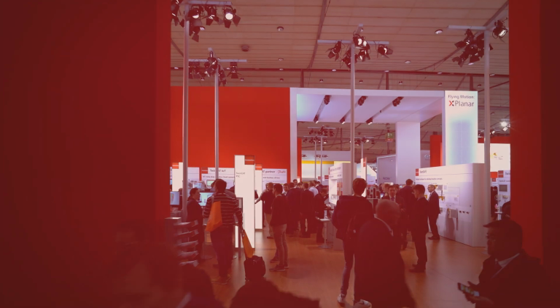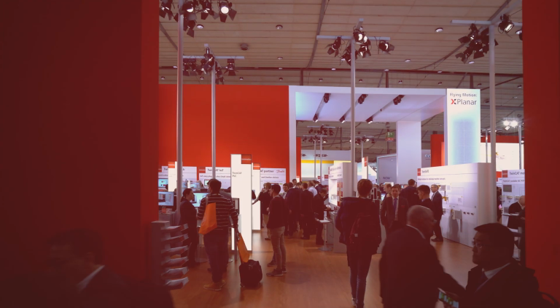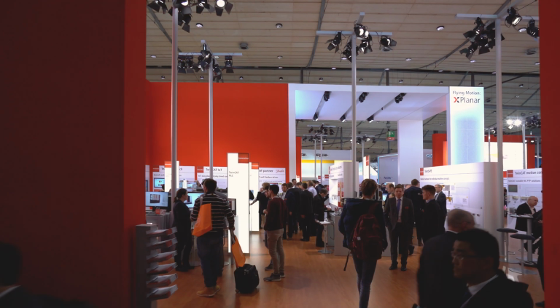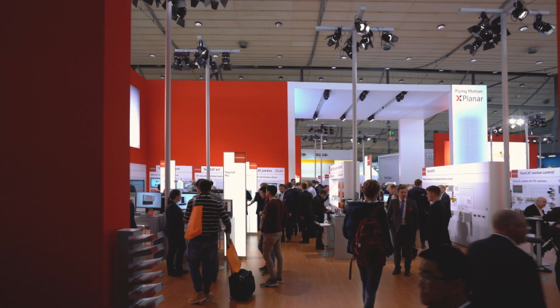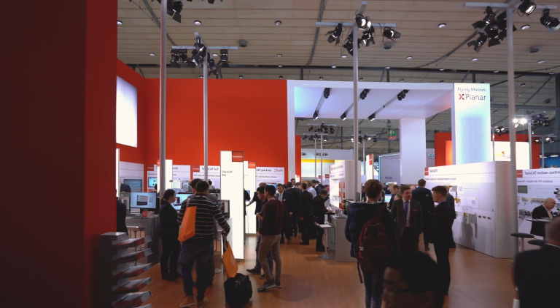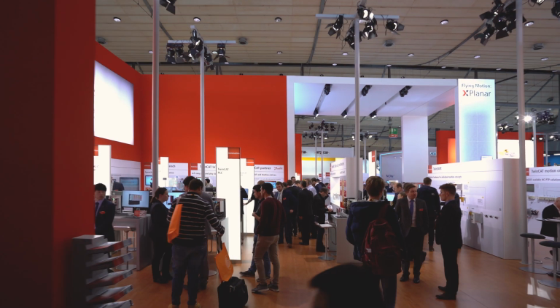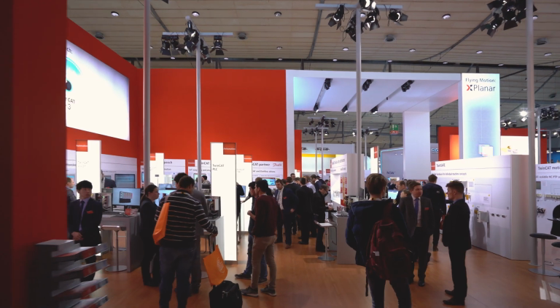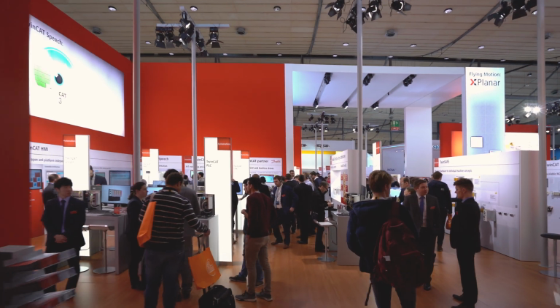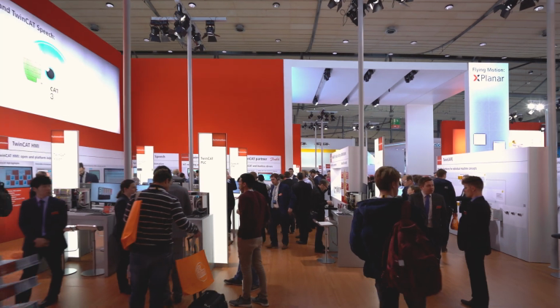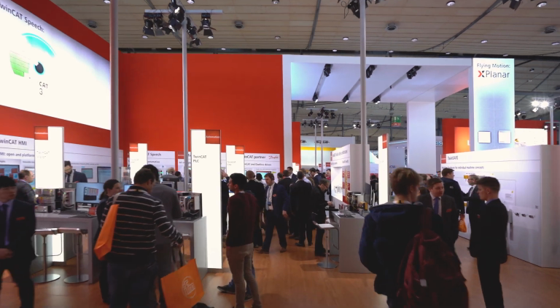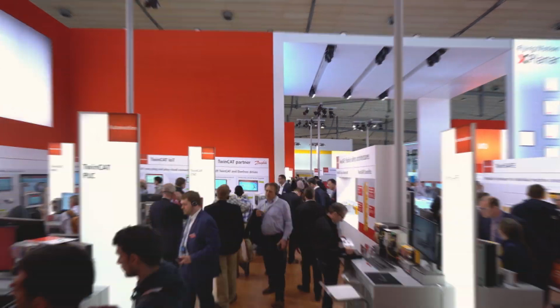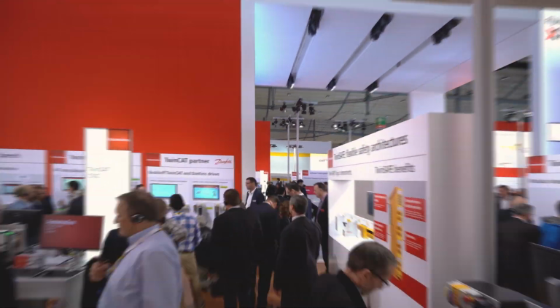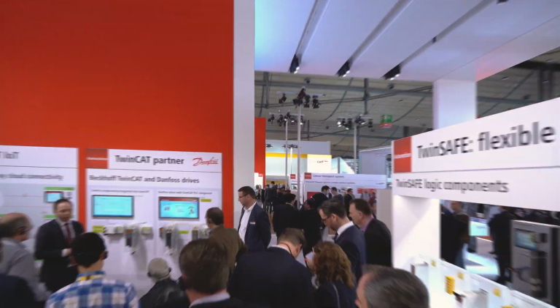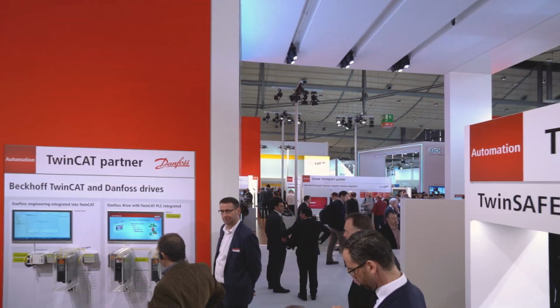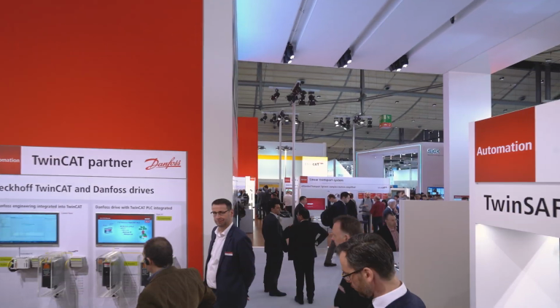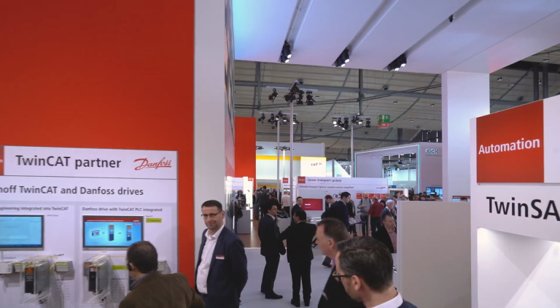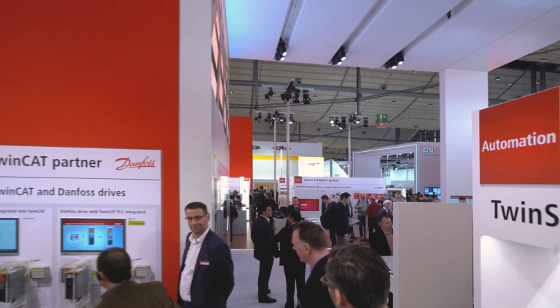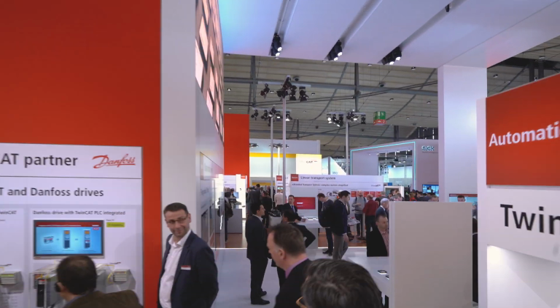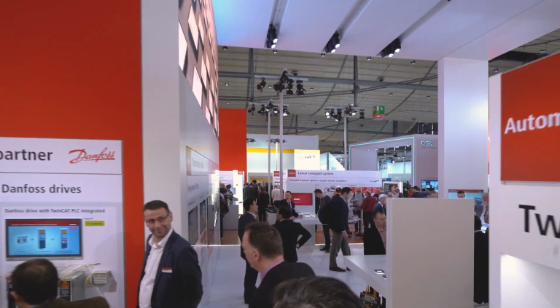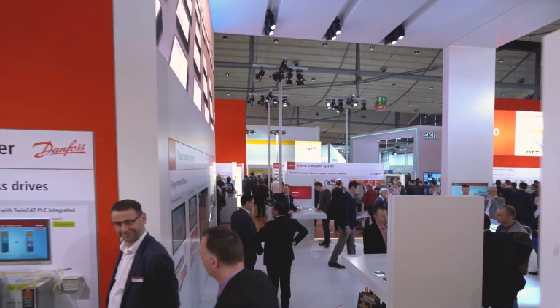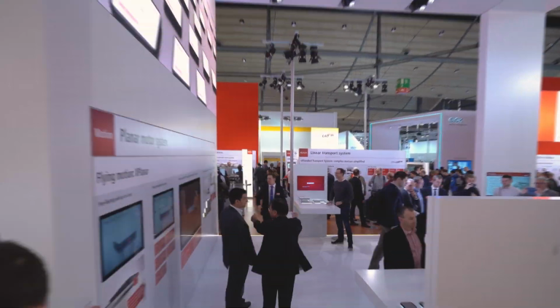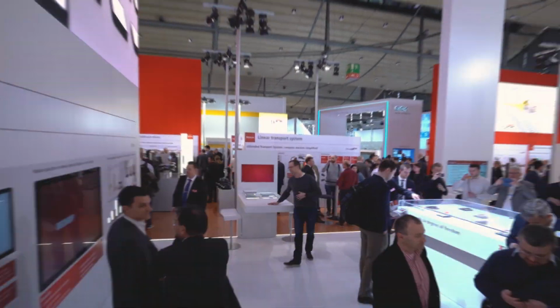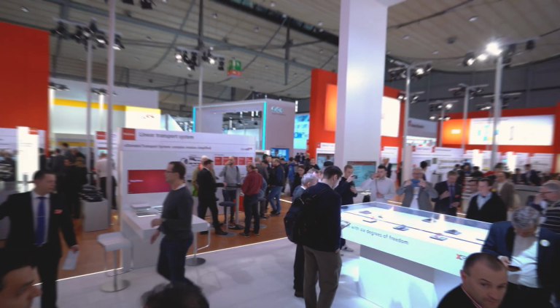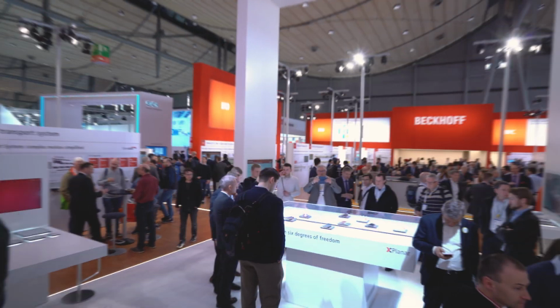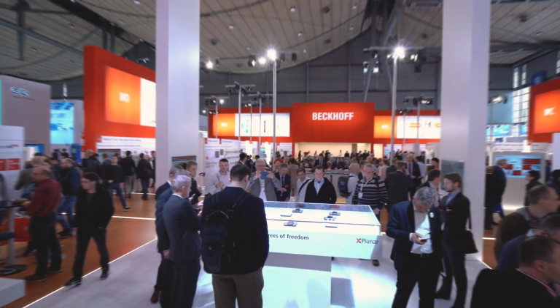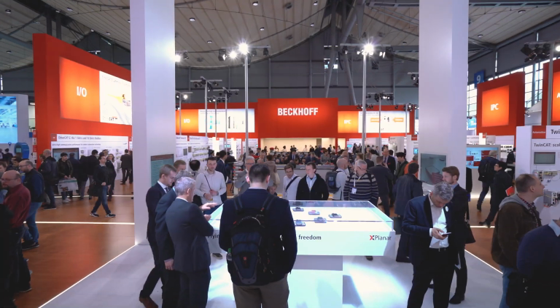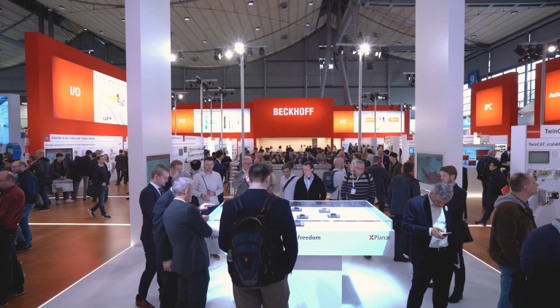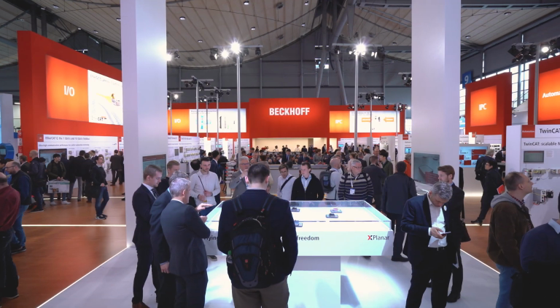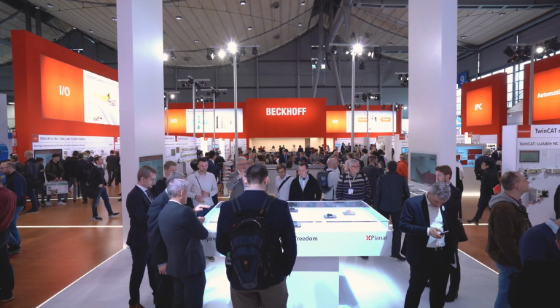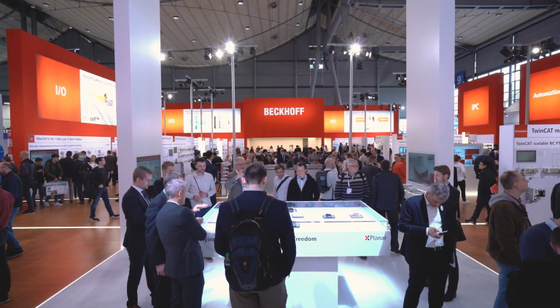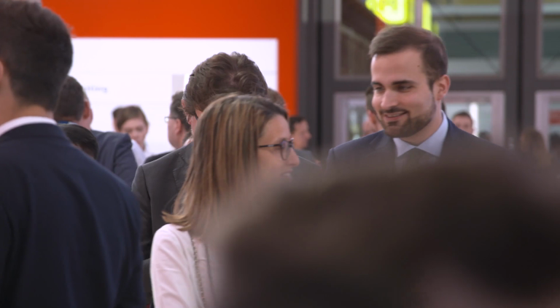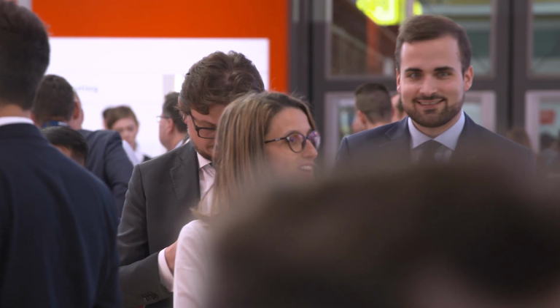Welcome to Beckhoff Trade Show TV with further product and technology highlights for the second day of Hanover Messe 2019.